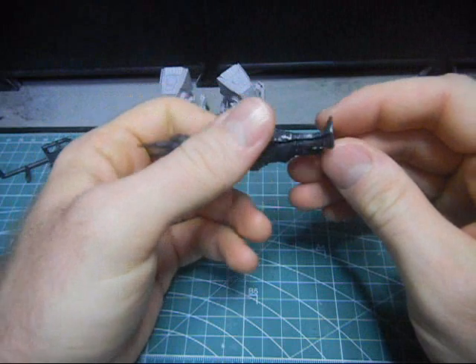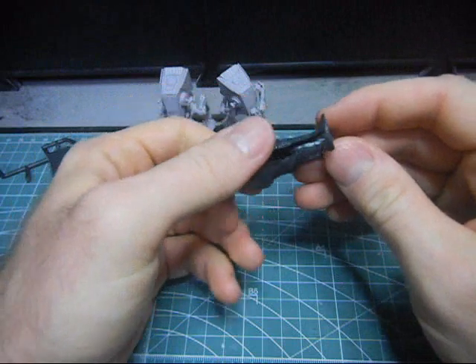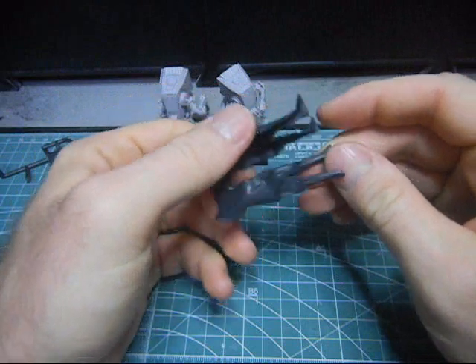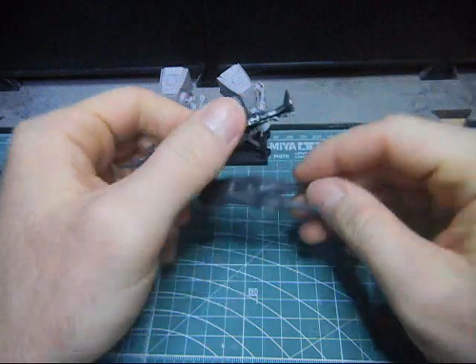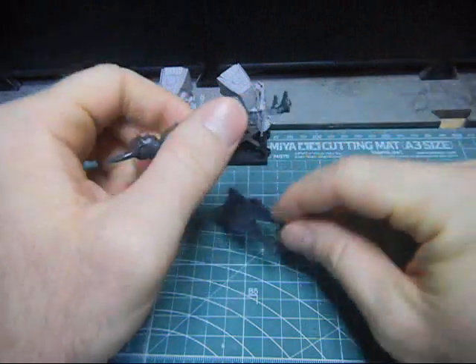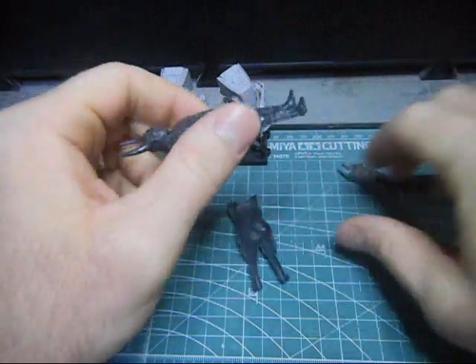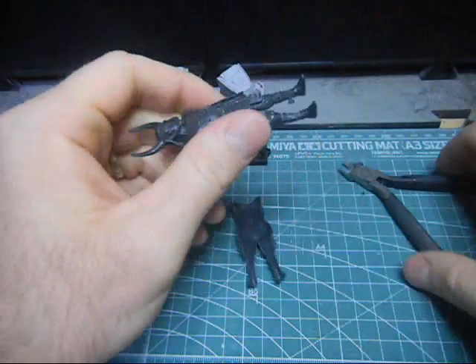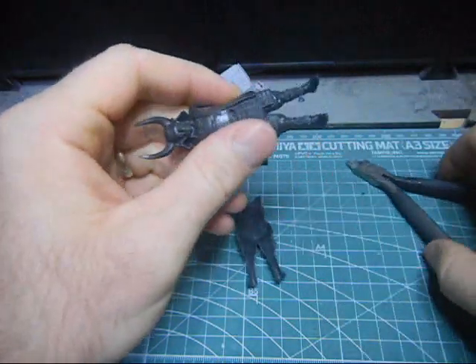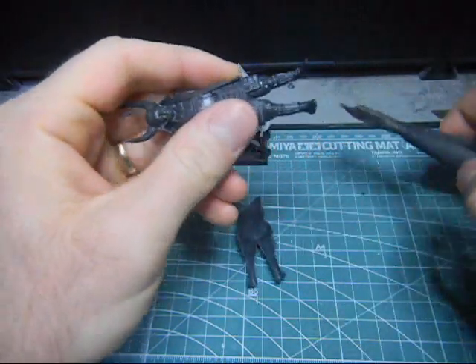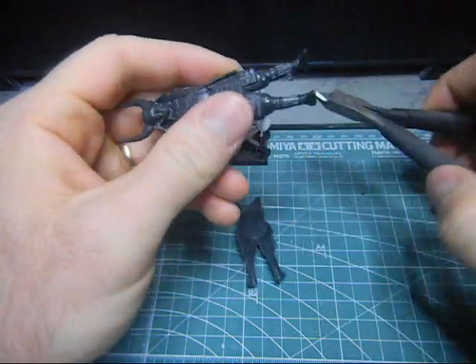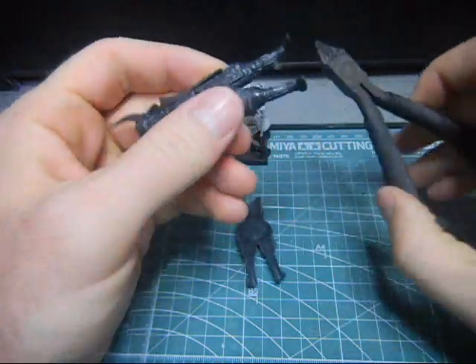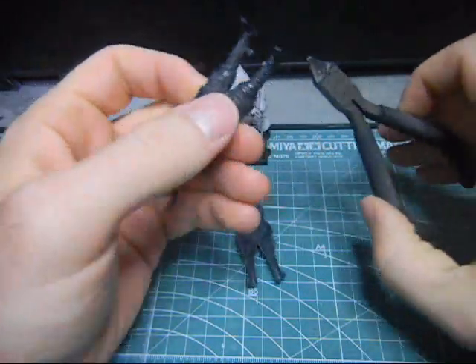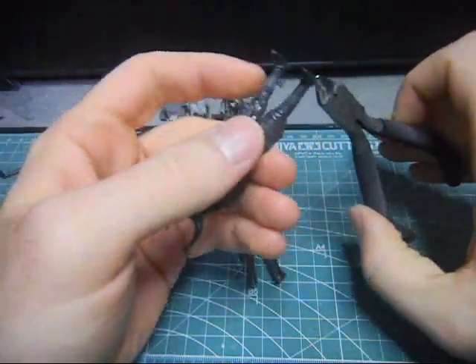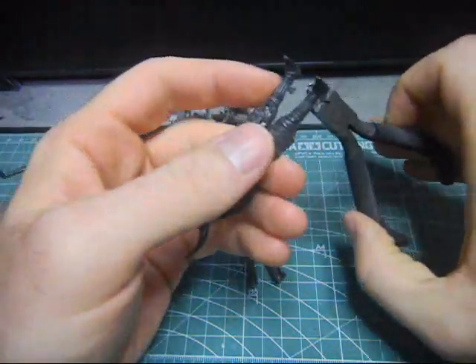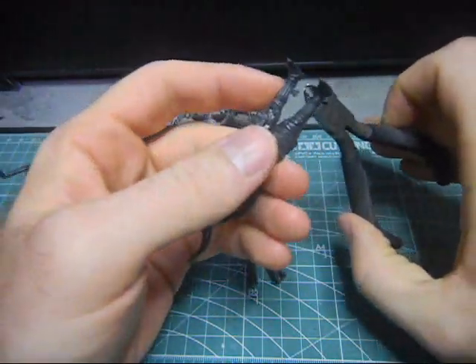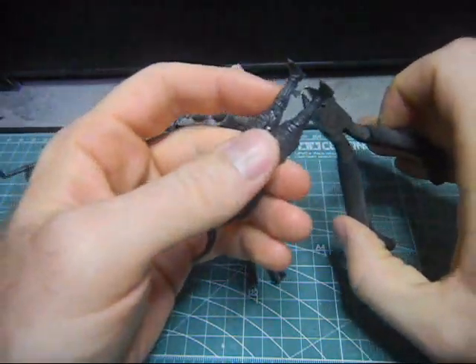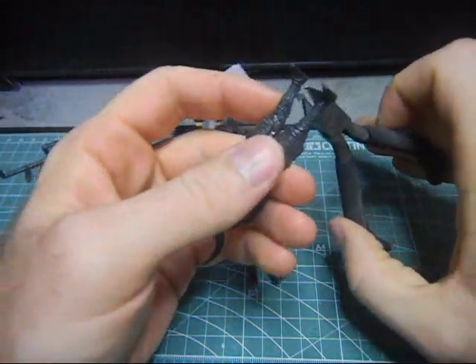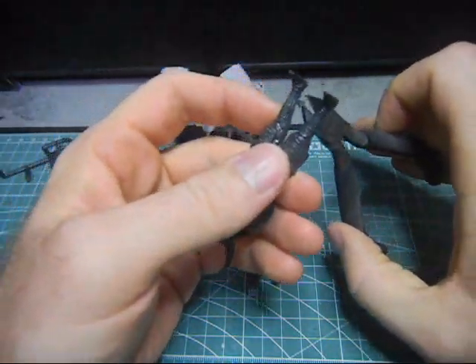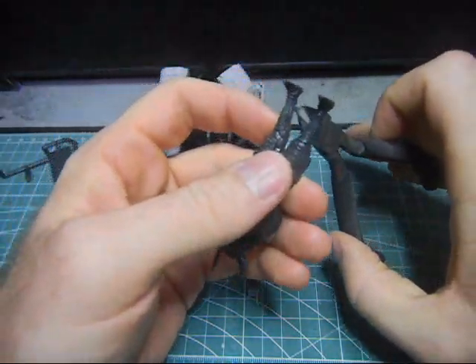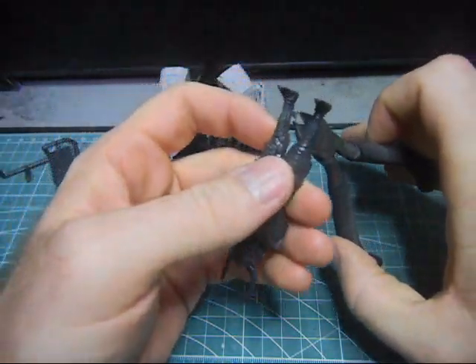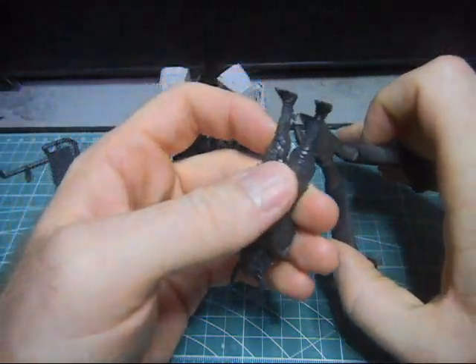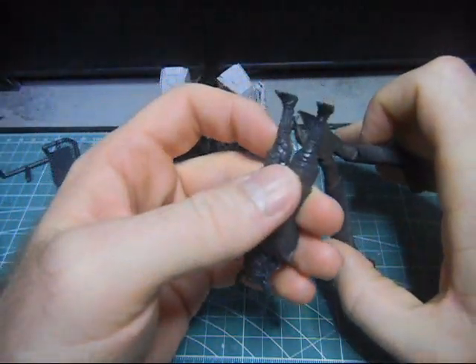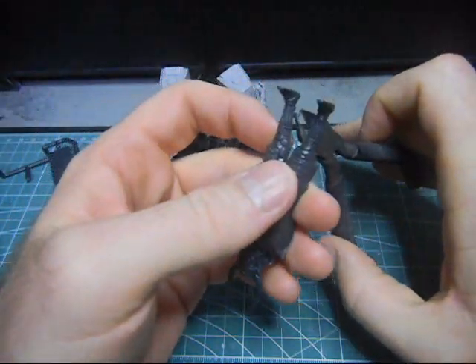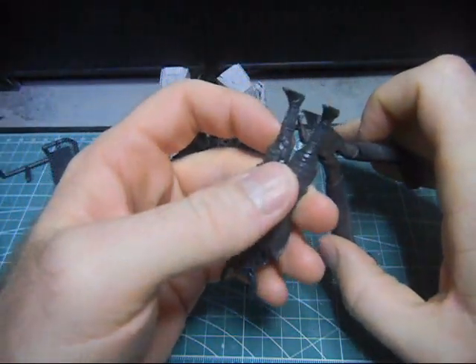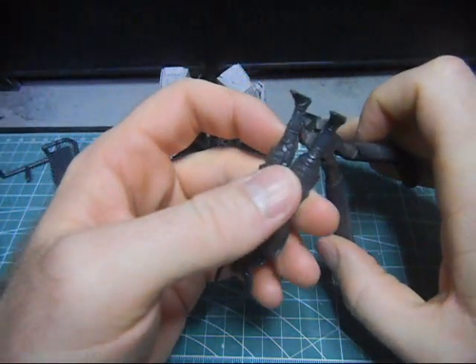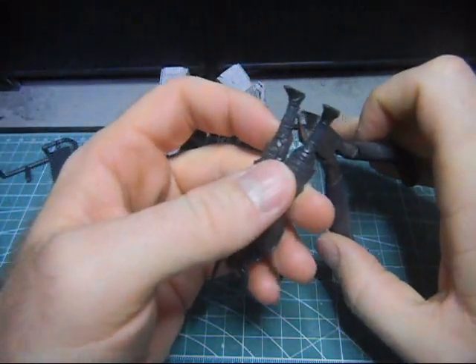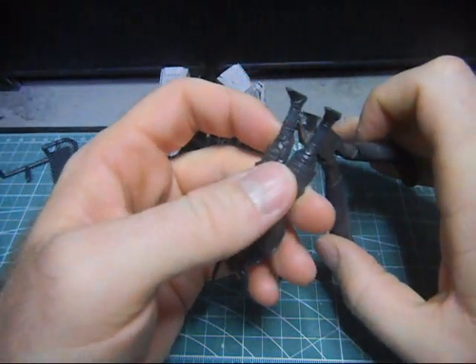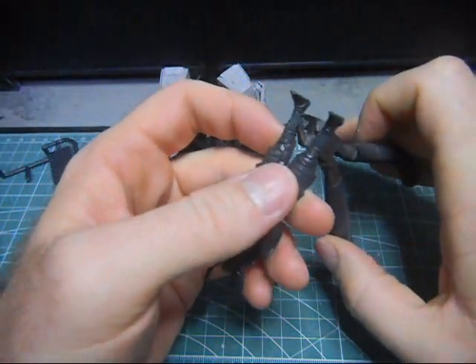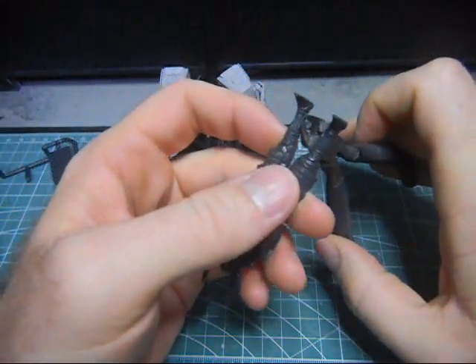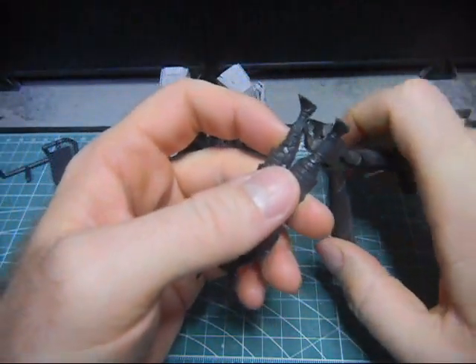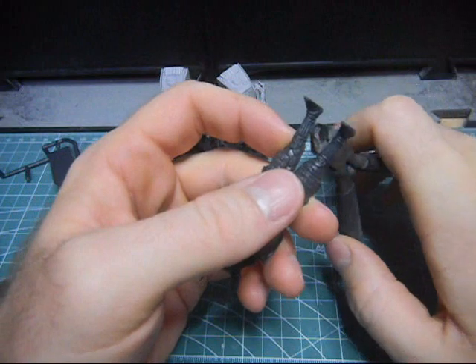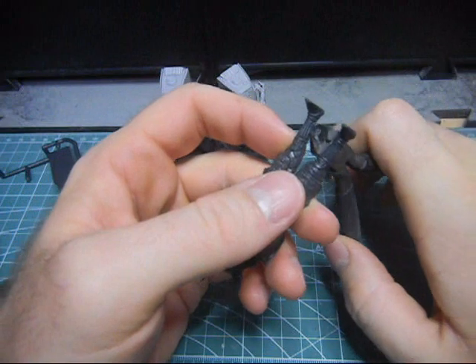Oops, I missed a part here. I need to cut this thing off this guy's leg.